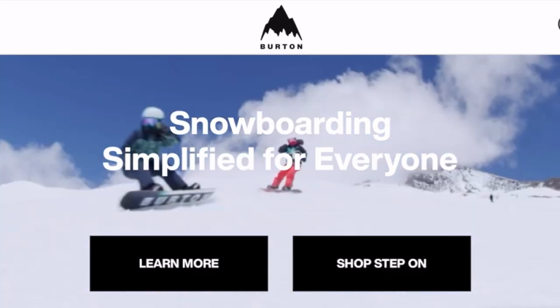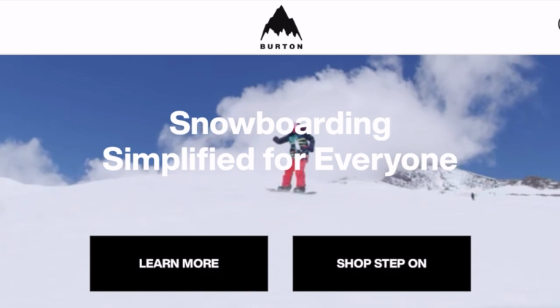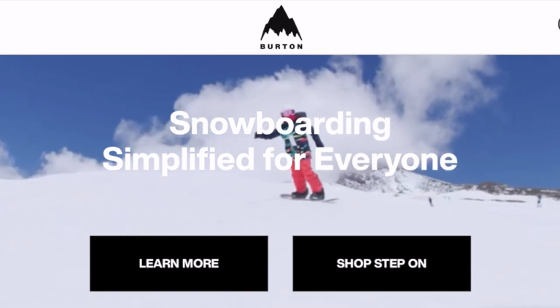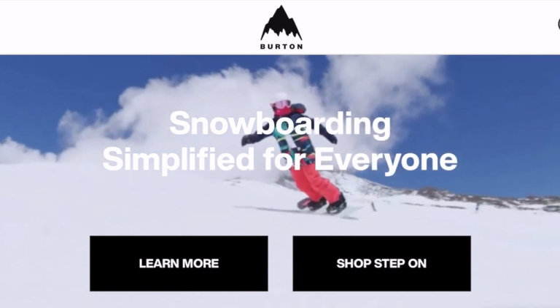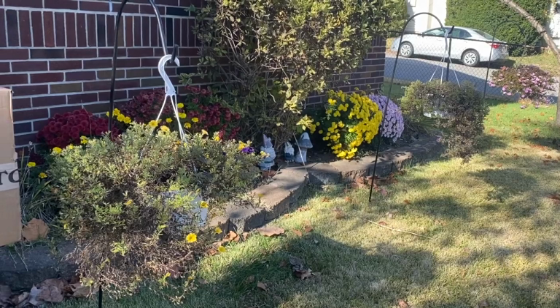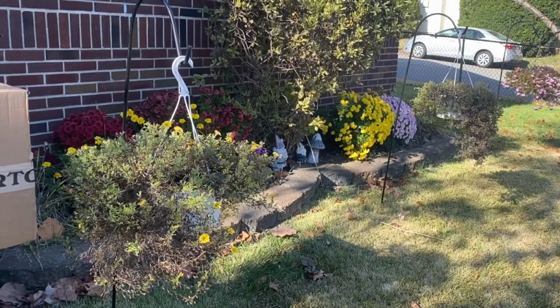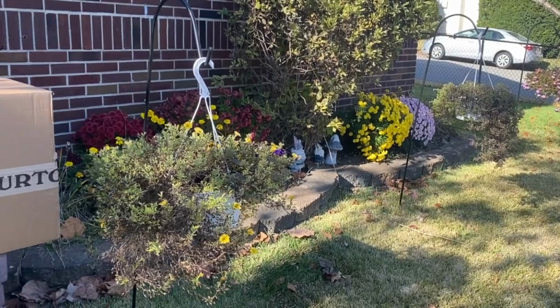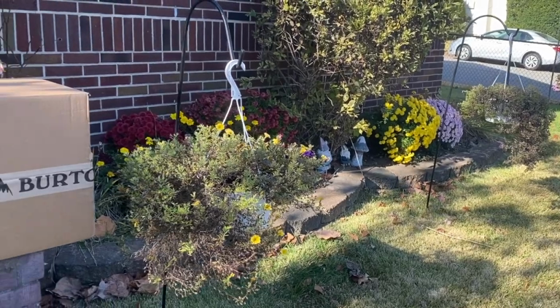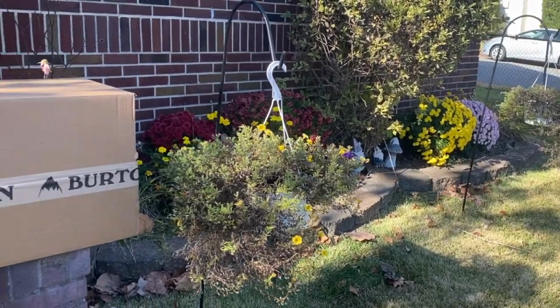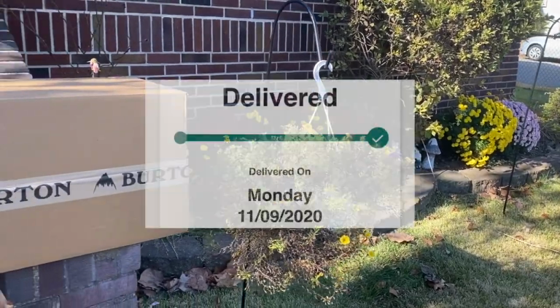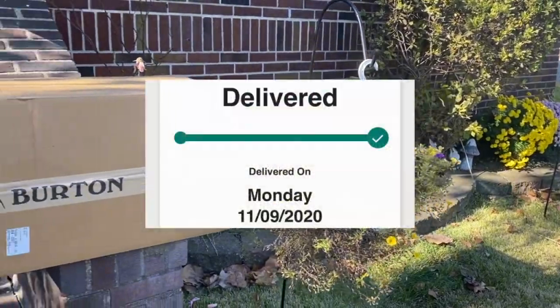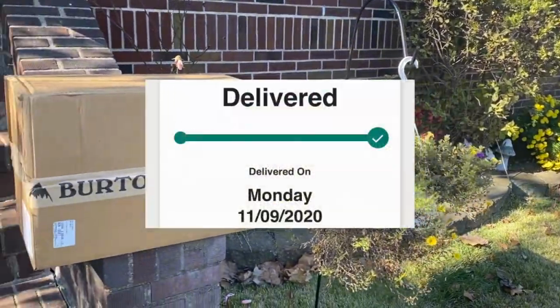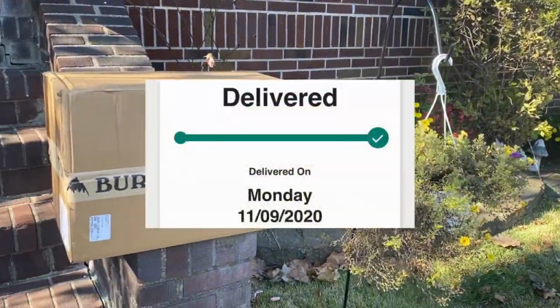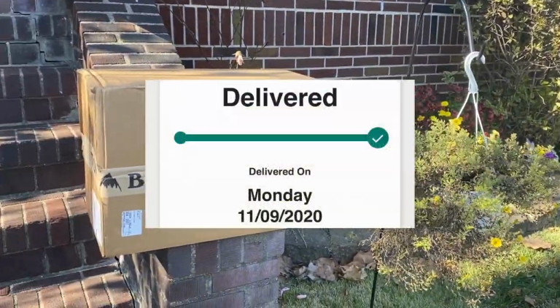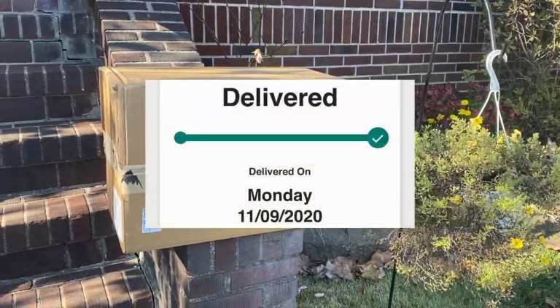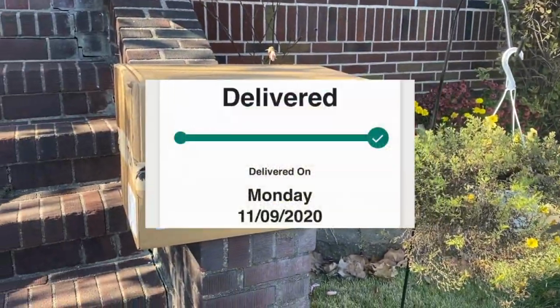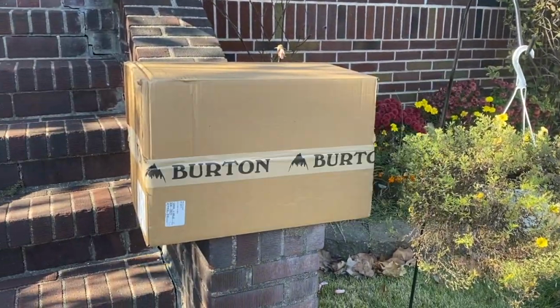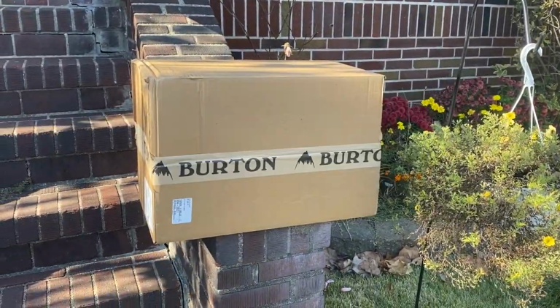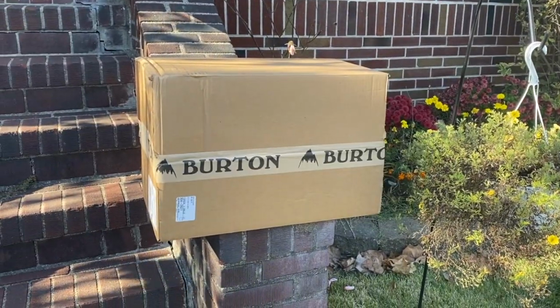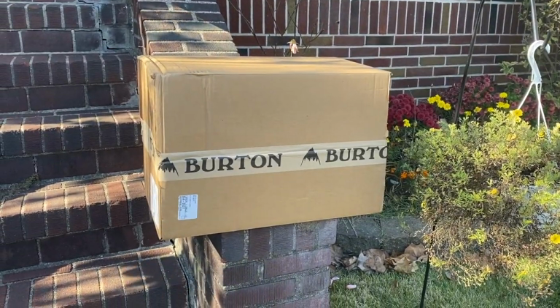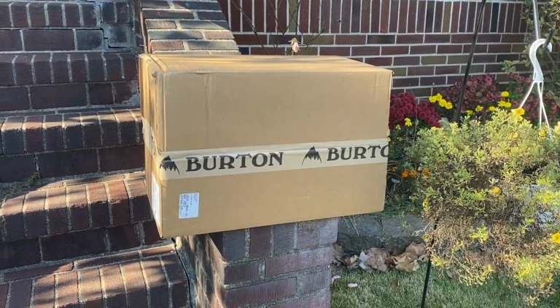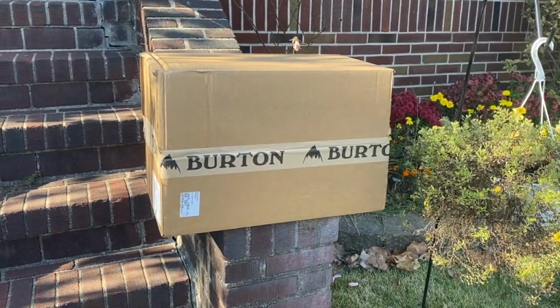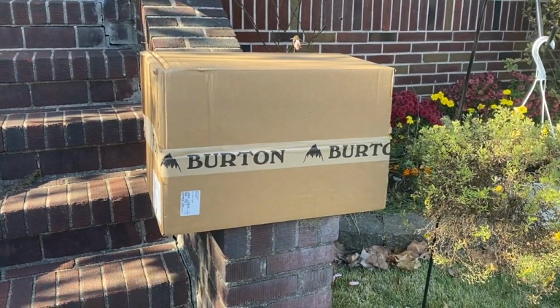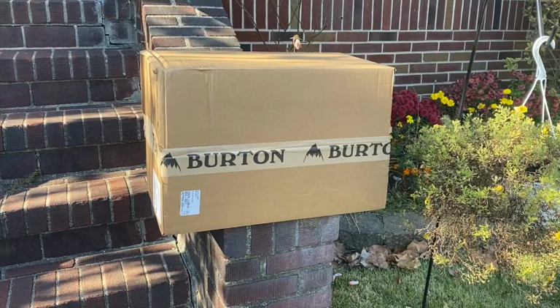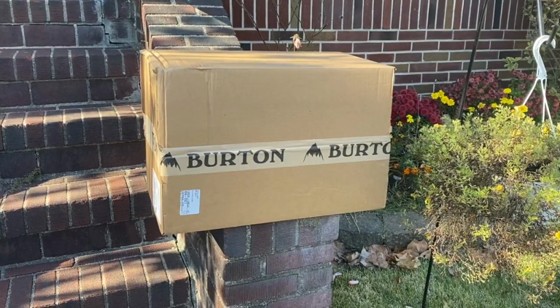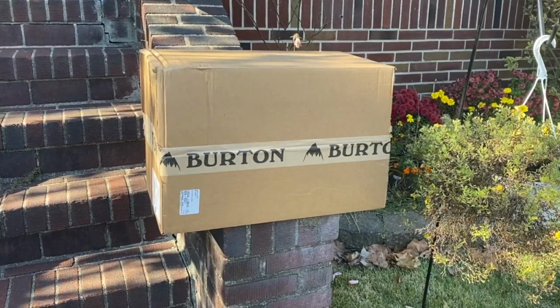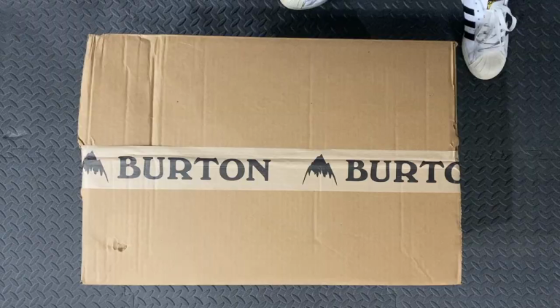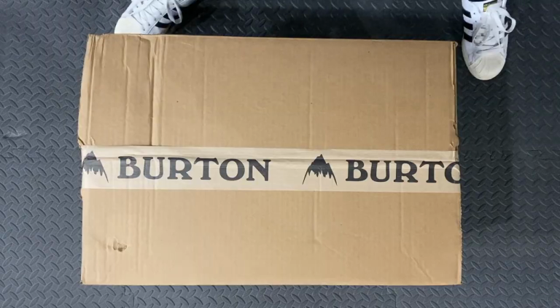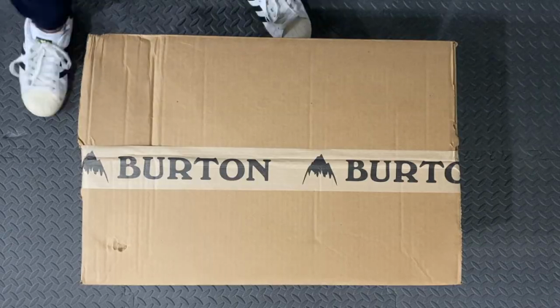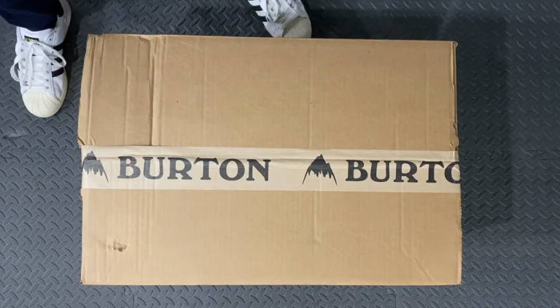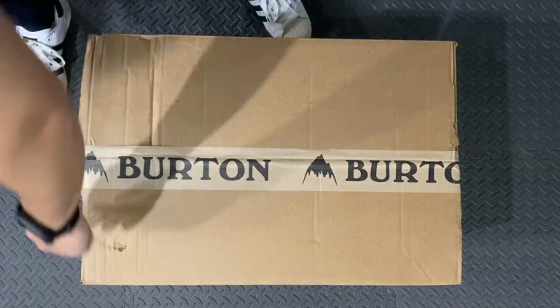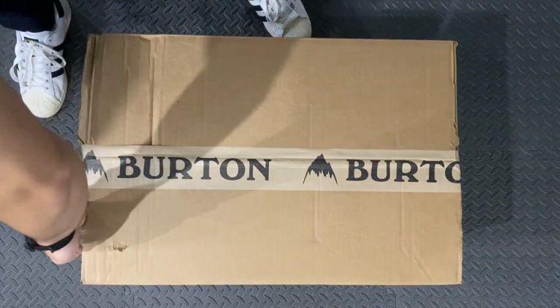Hit that subscribe button if you'd like to see my reviews after riding the Step-Ons for the next couple of weeks, months, and so on. Alright, let's crack this thing open!